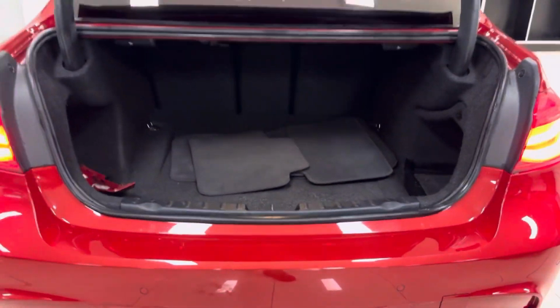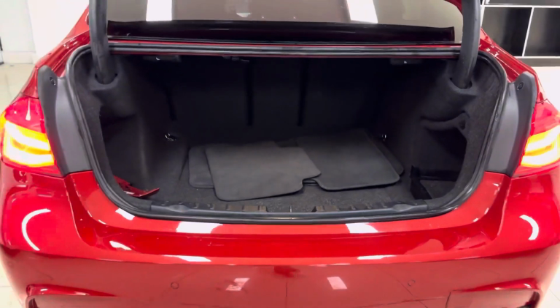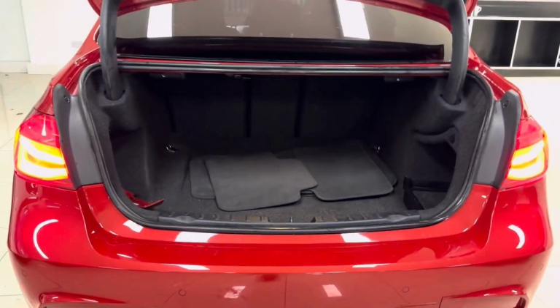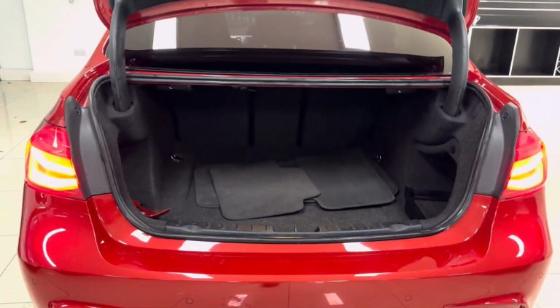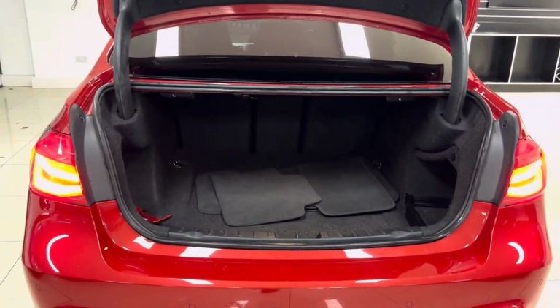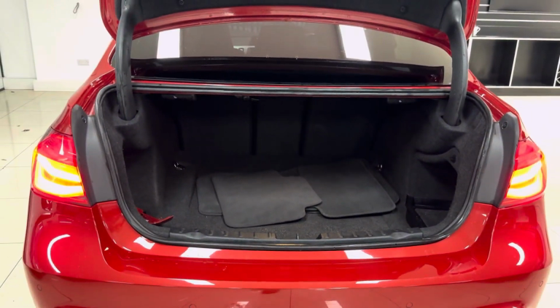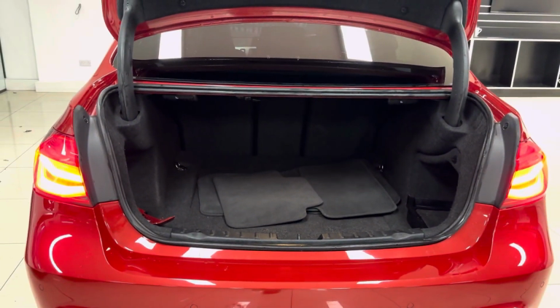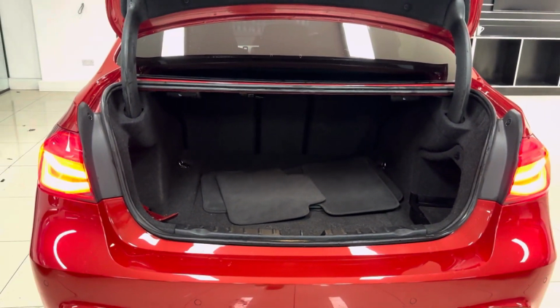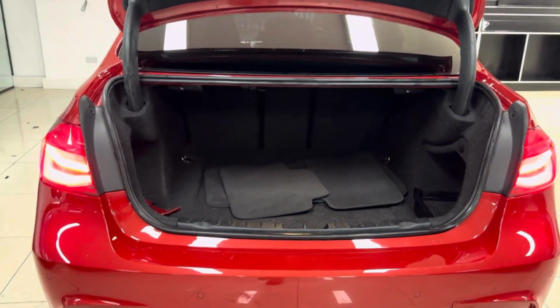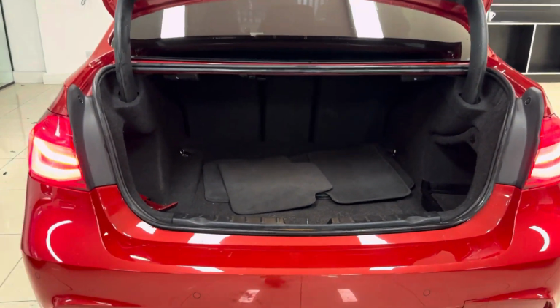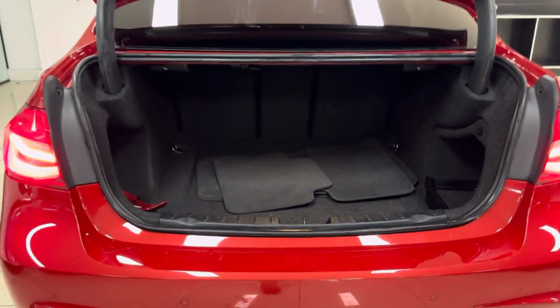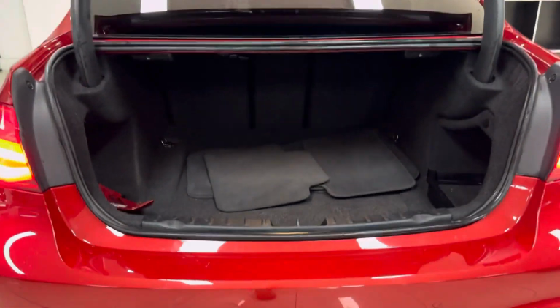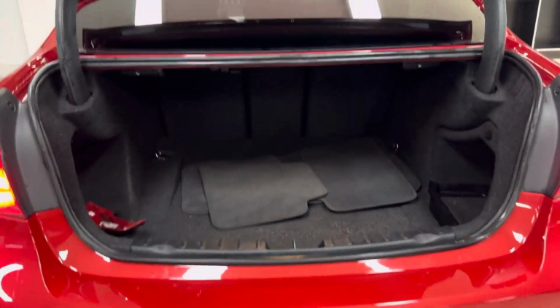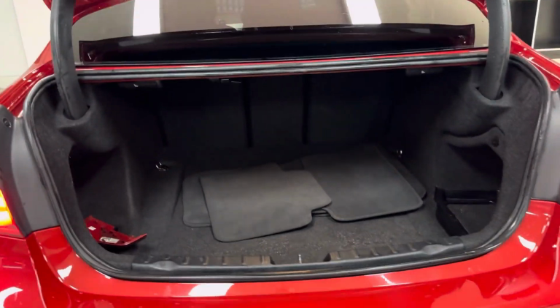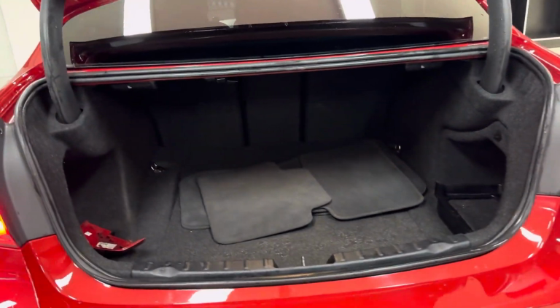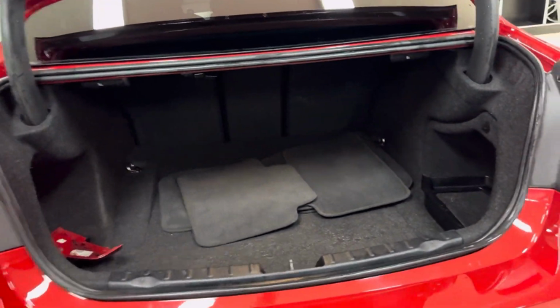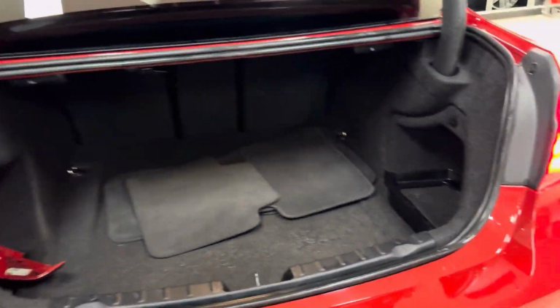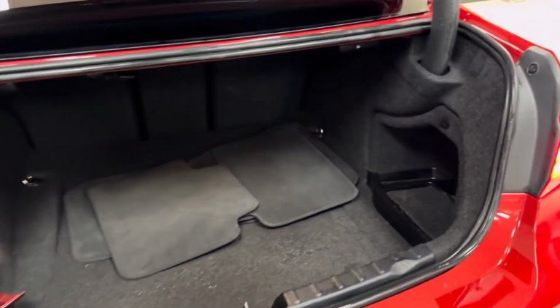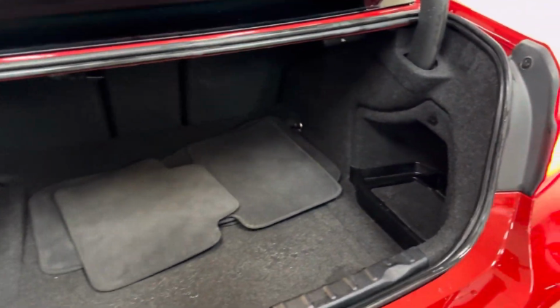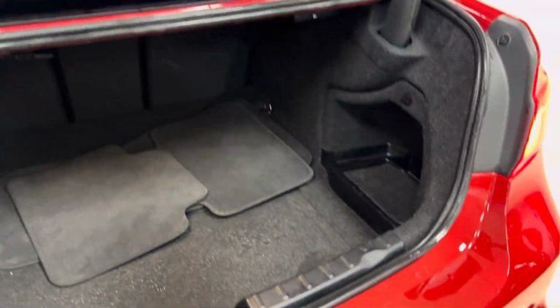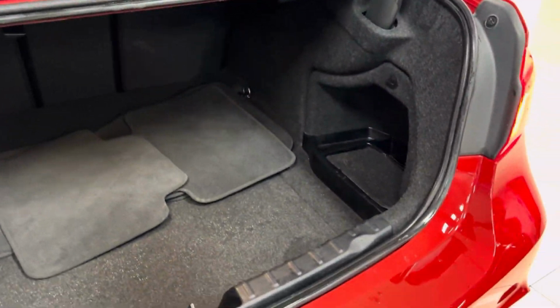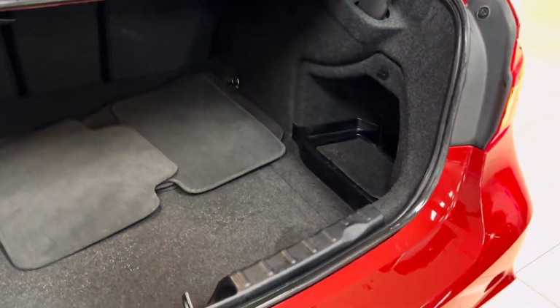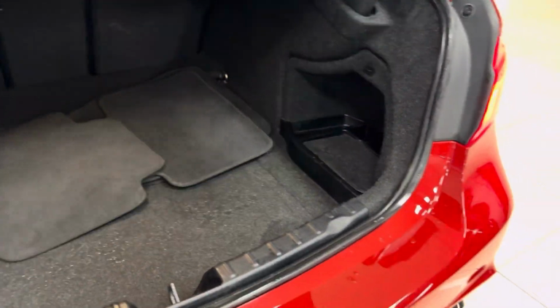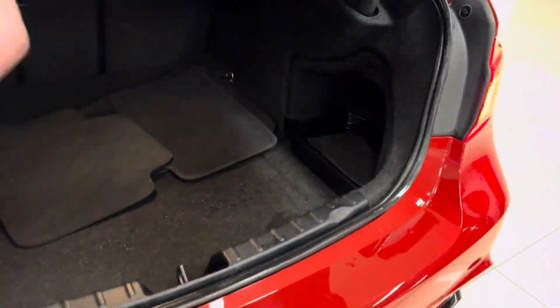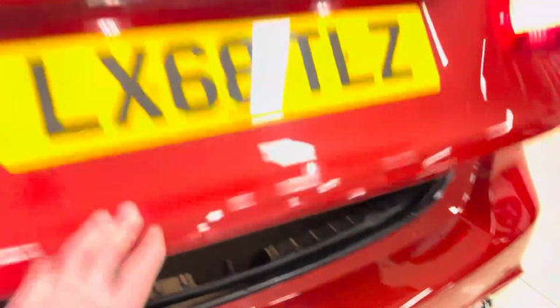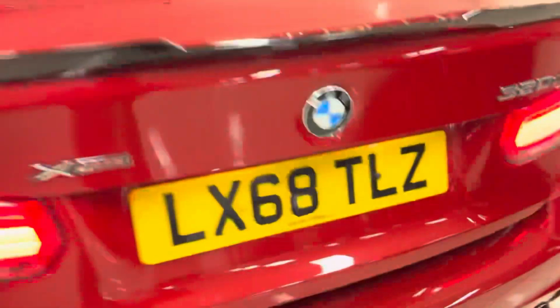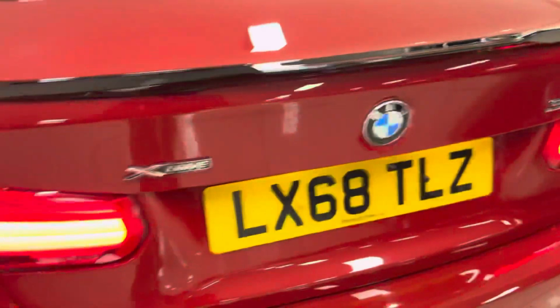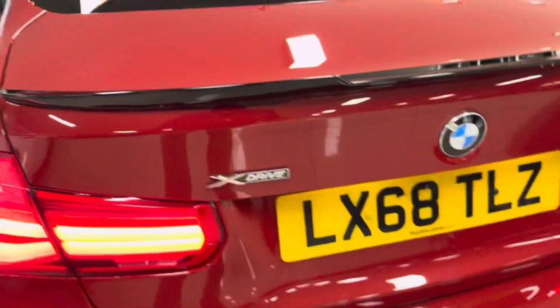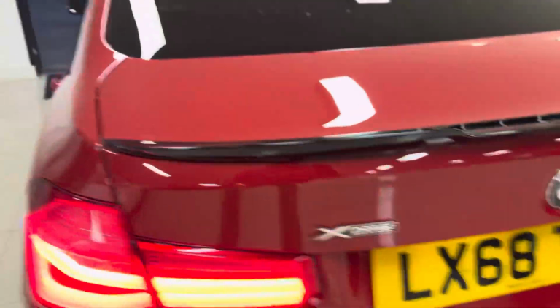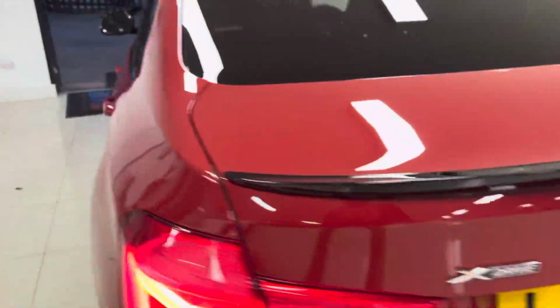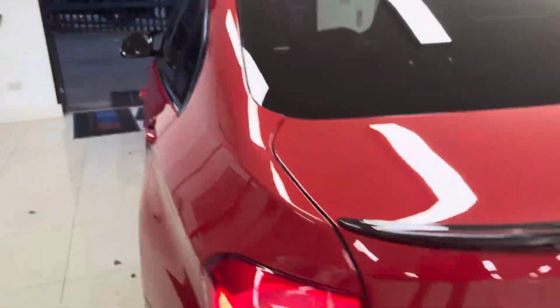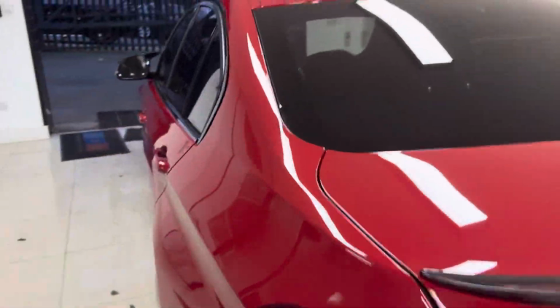You've got a good size boot along with folding rear seats, which is another great option to have.